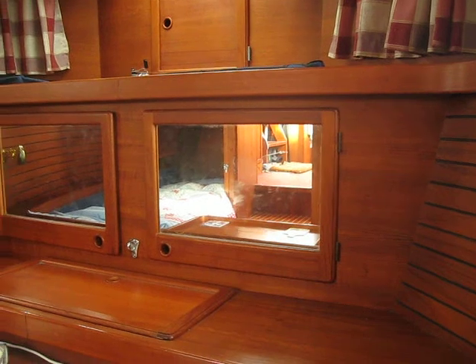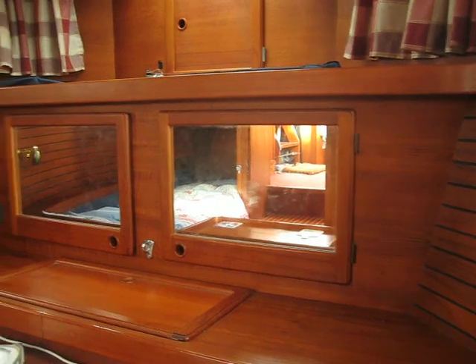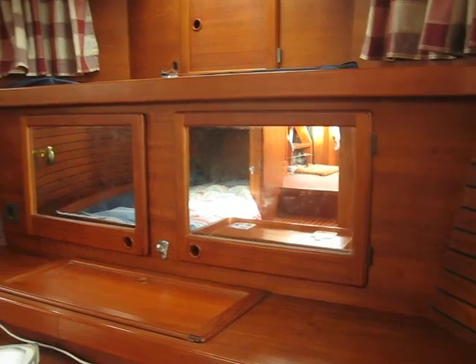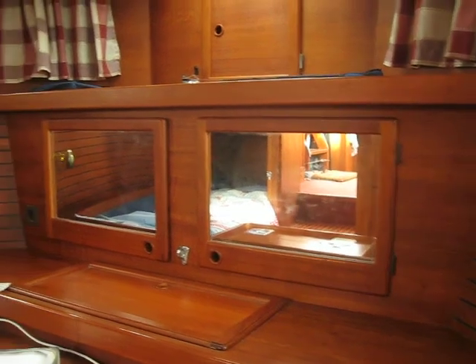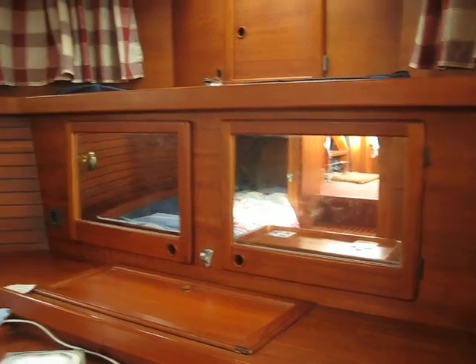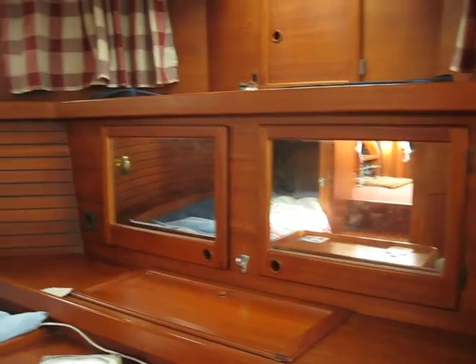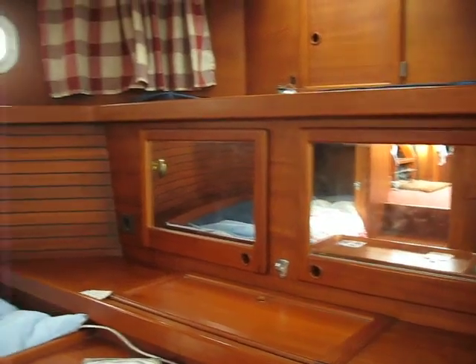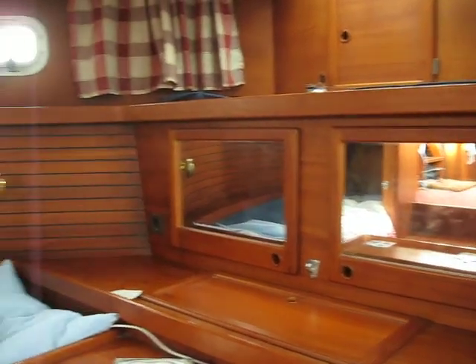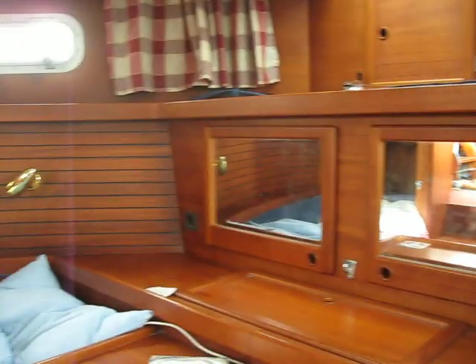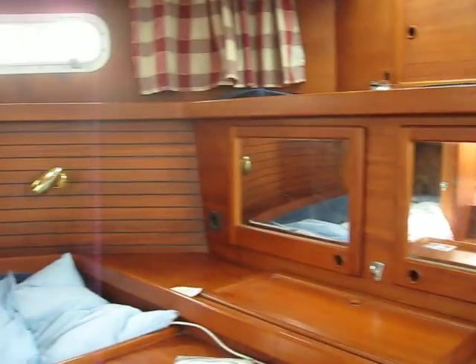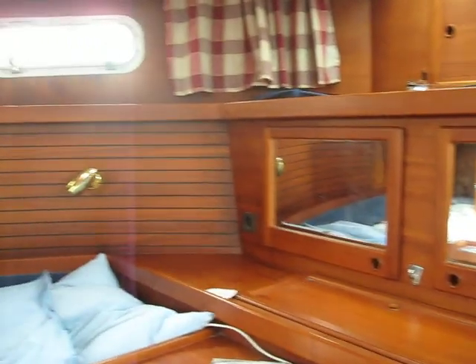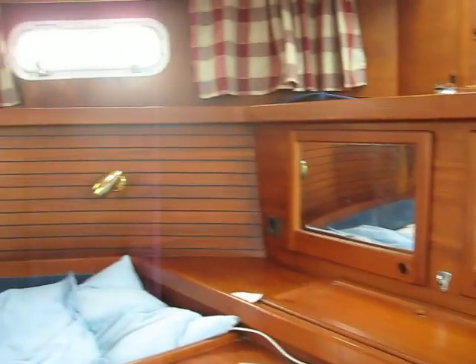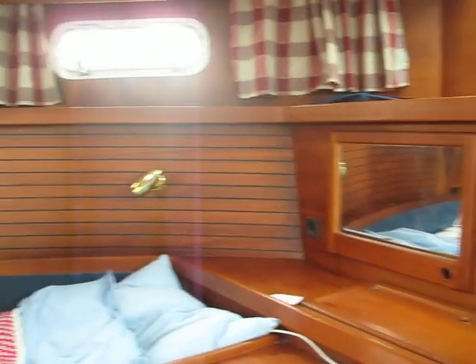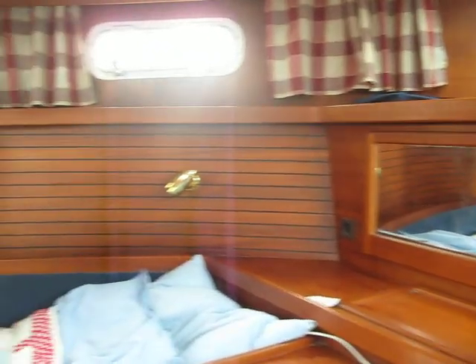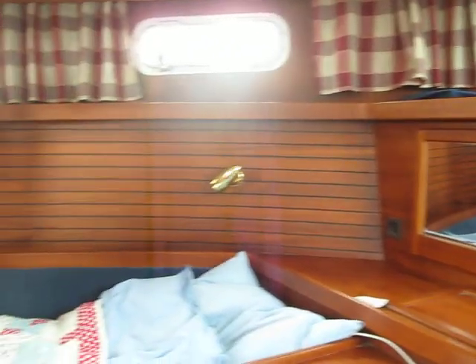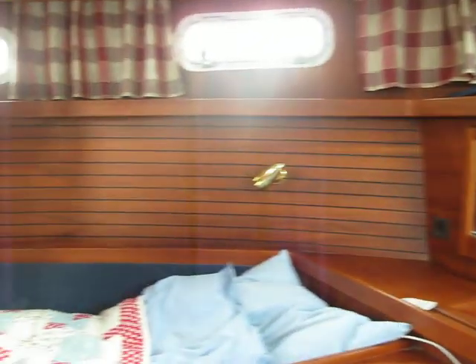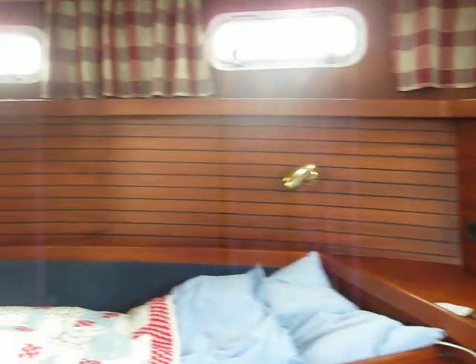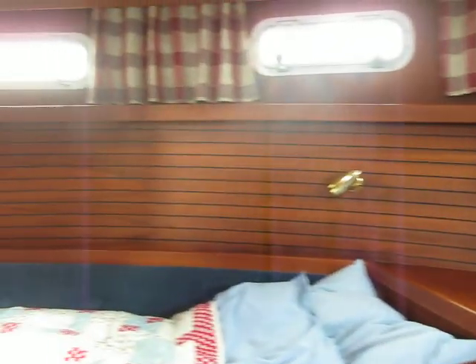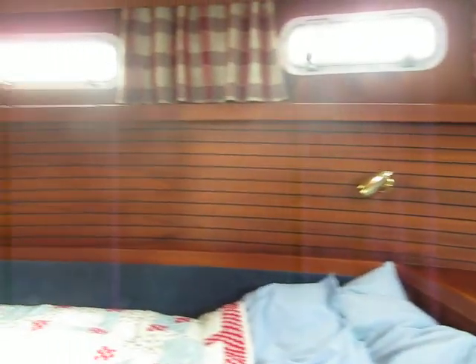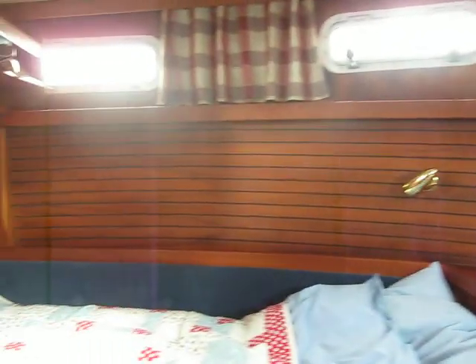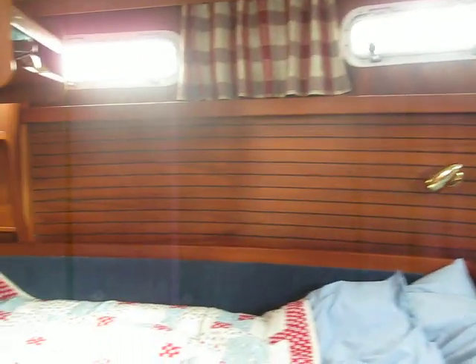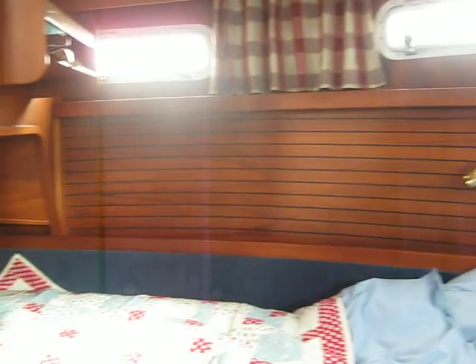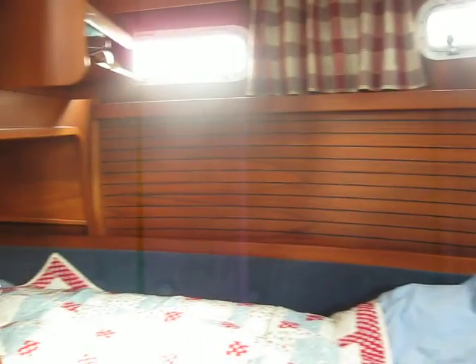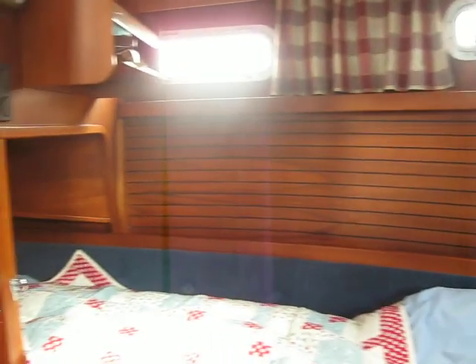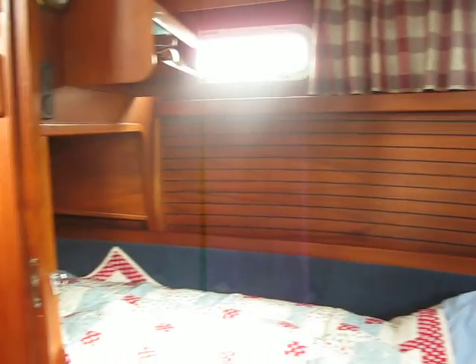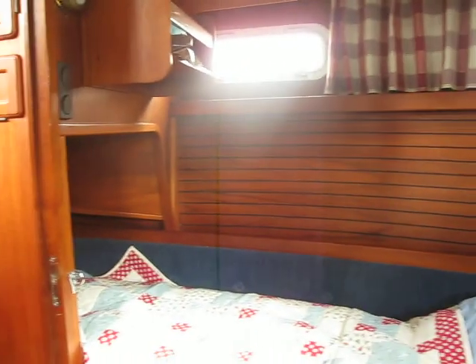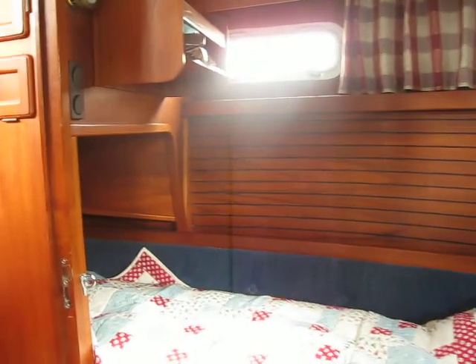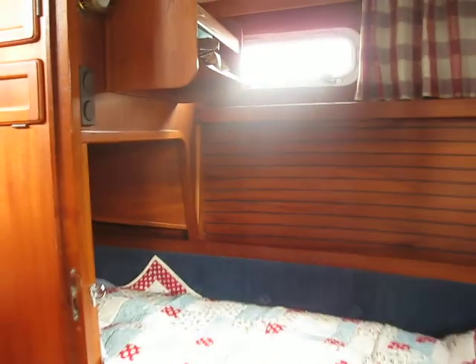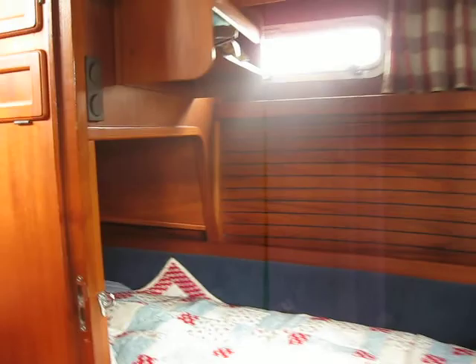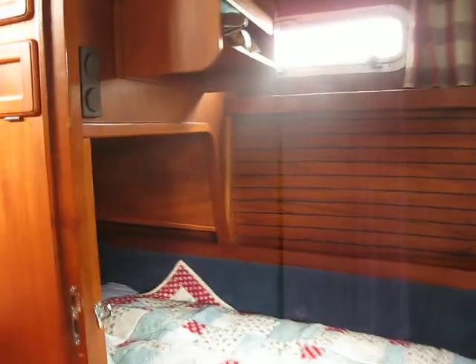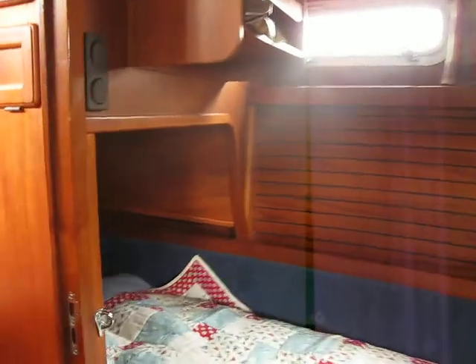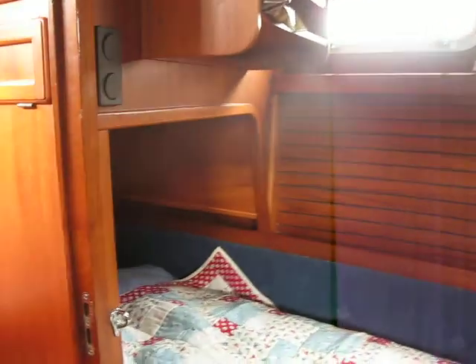So here we are folks — Naughty Cat 331, a 1999 boat. This is the after cabin.